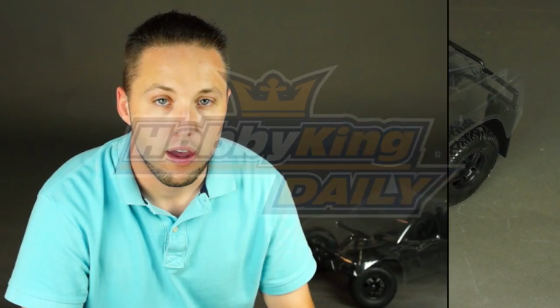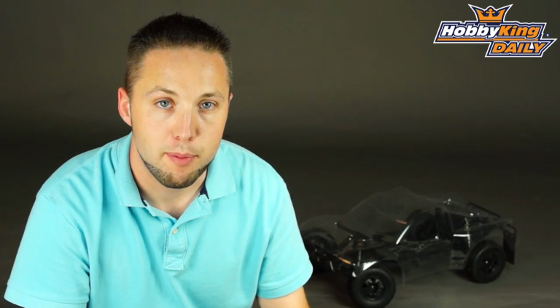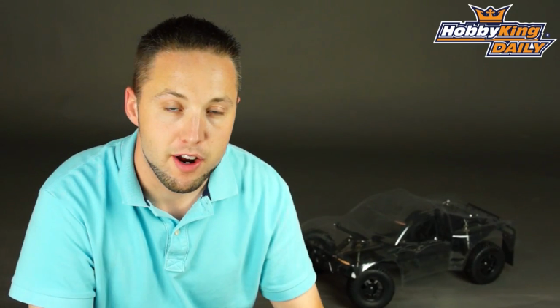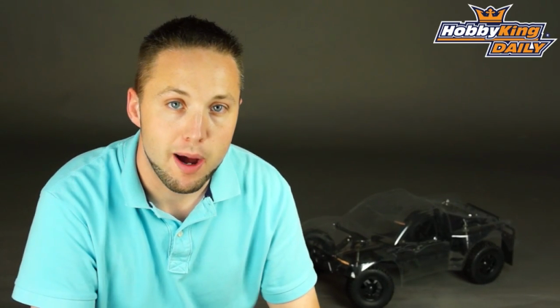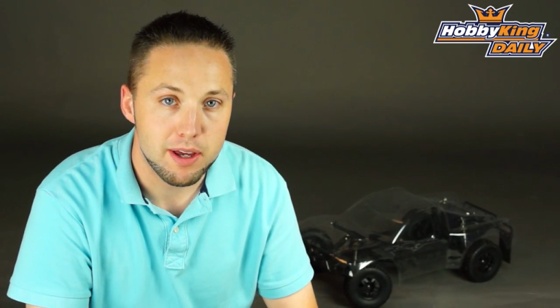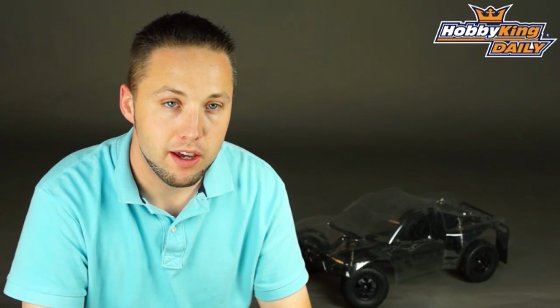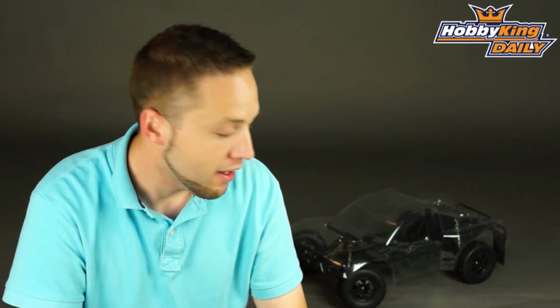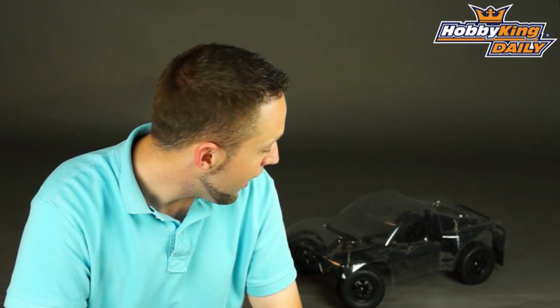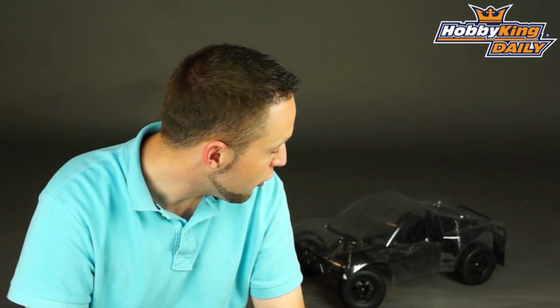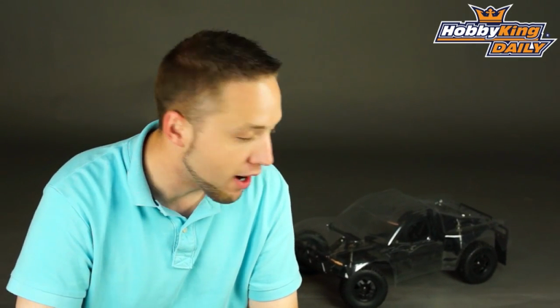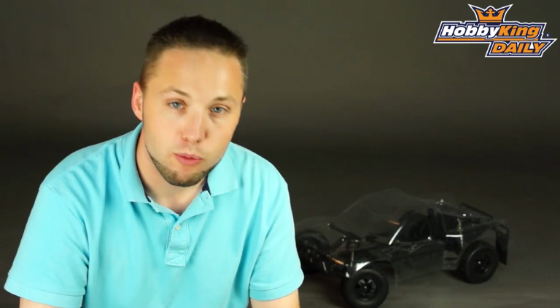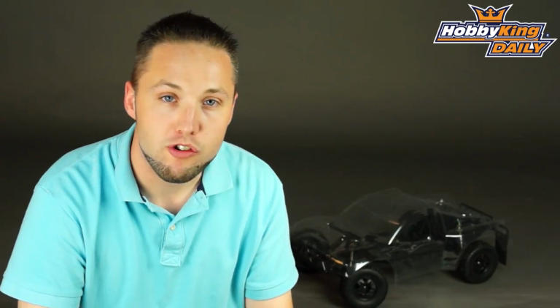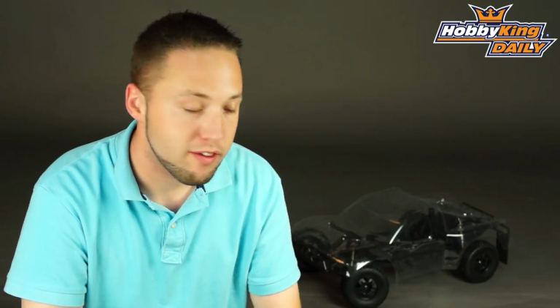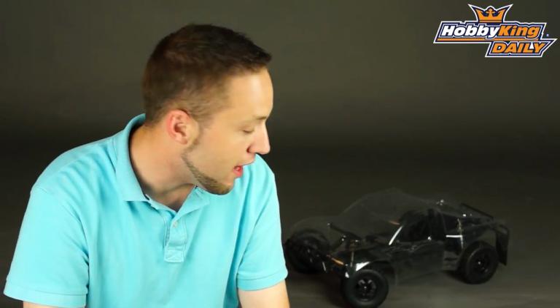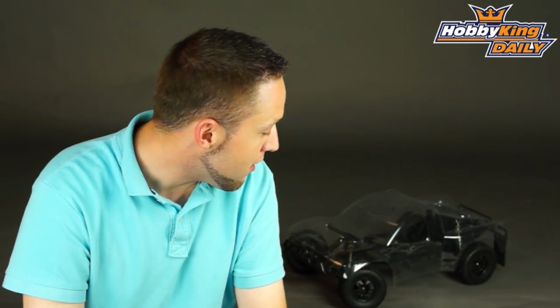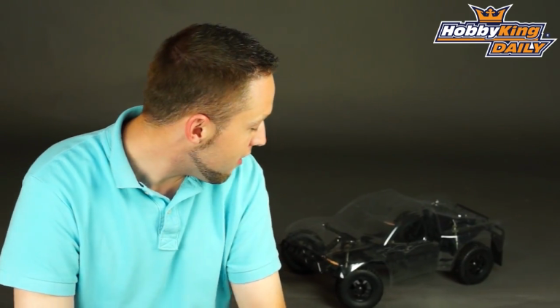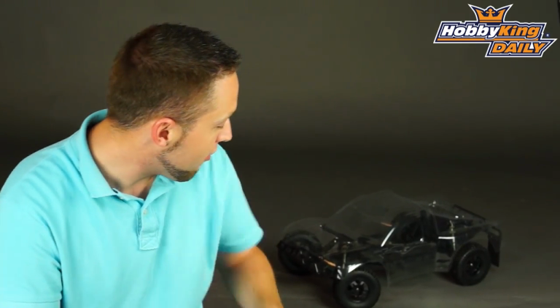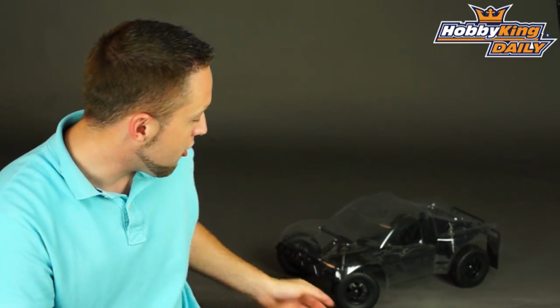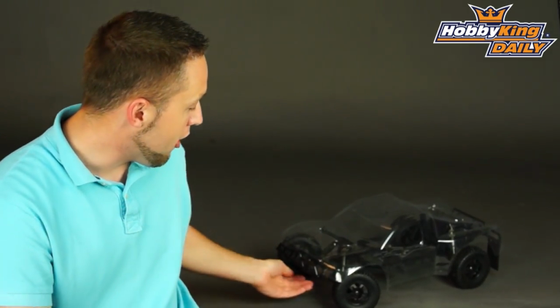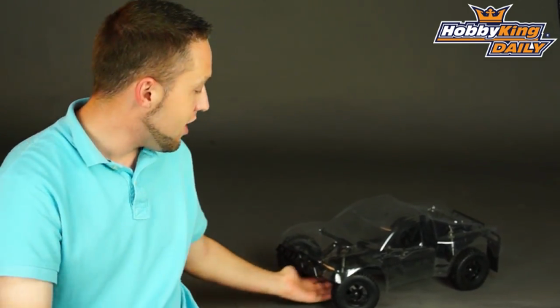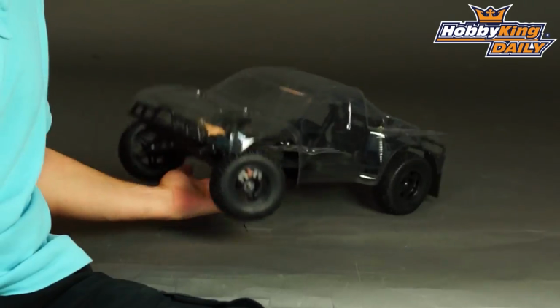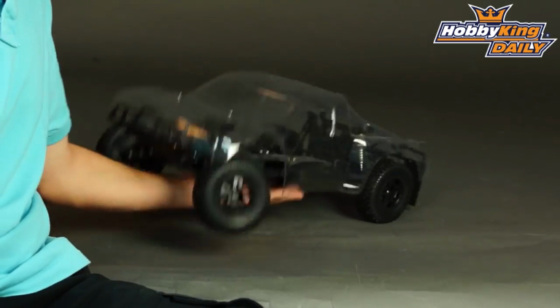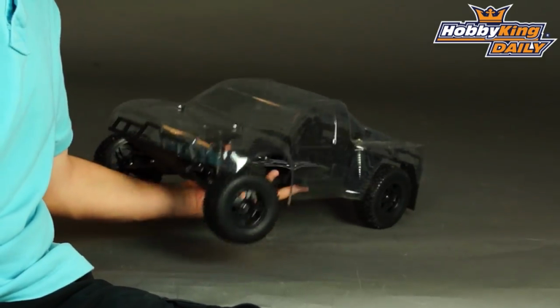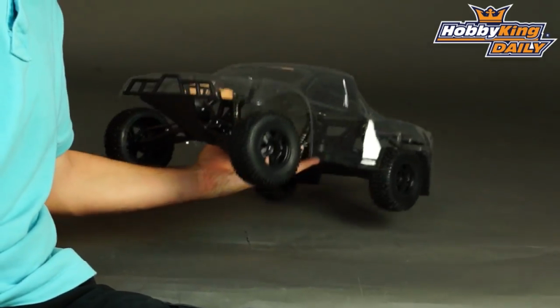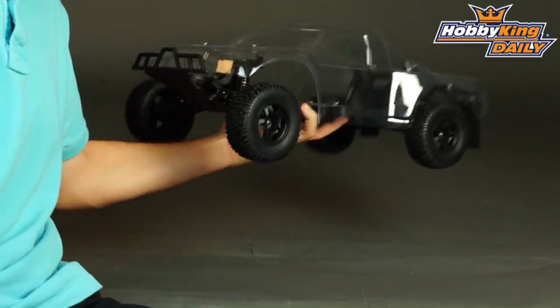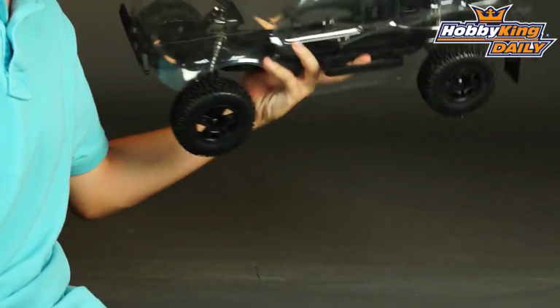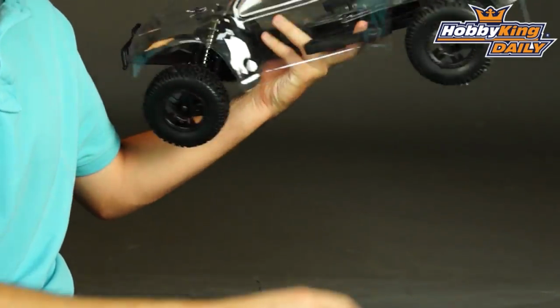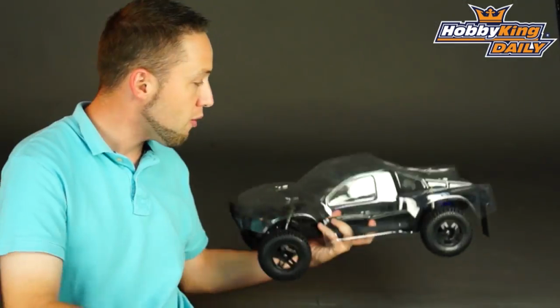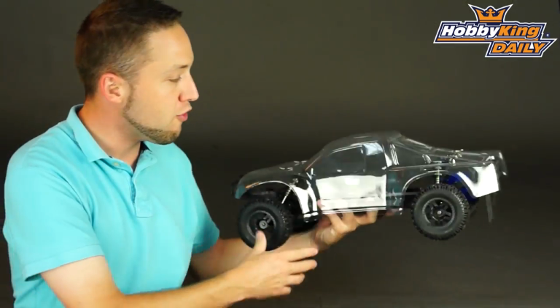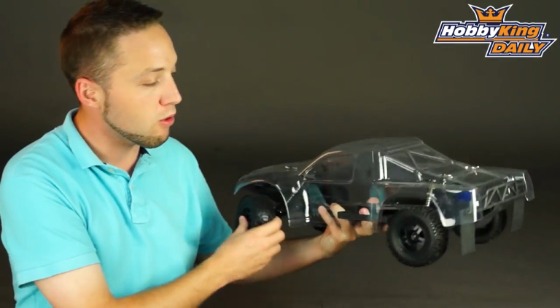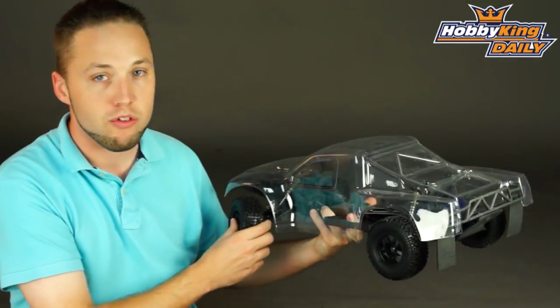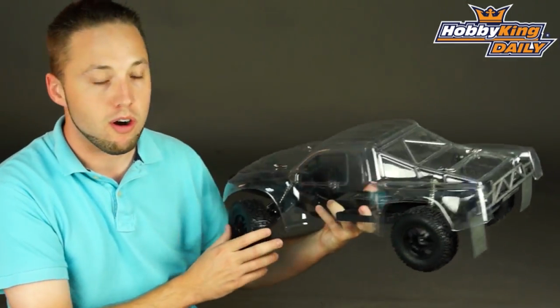Hey, Byron here from Hobby King. We have a new product I want to show you today. This is the Turnigy SCT two wheel drive short course truck.